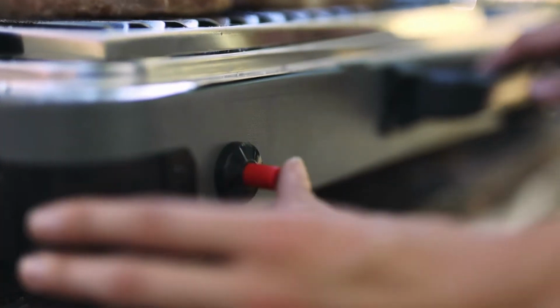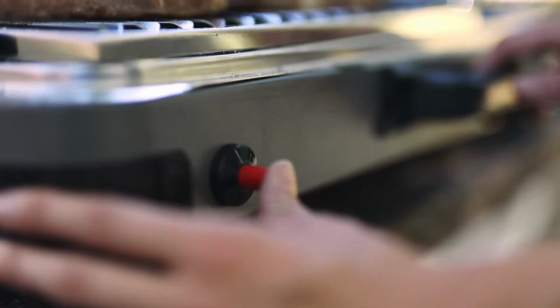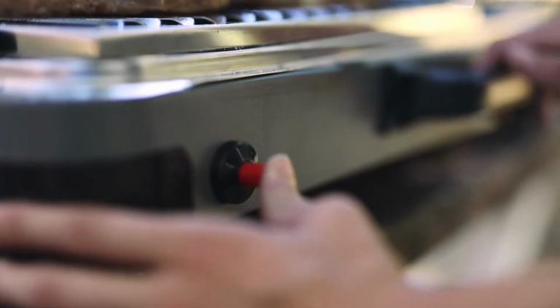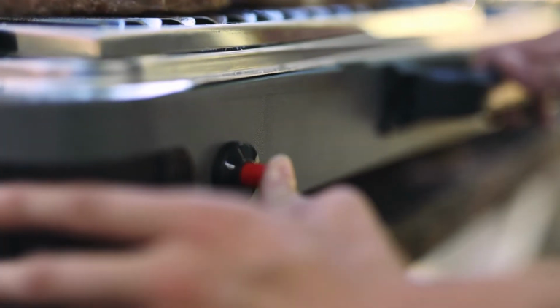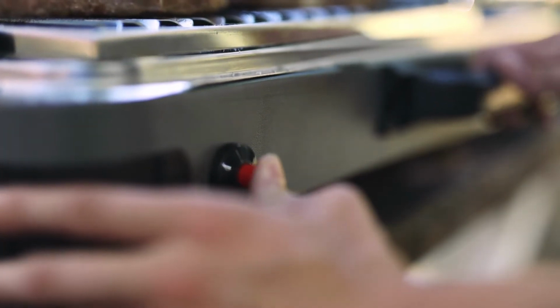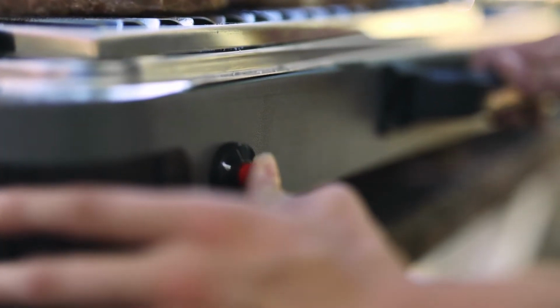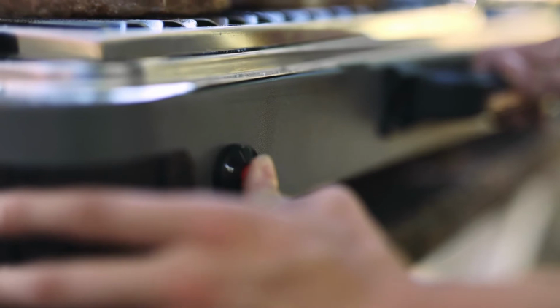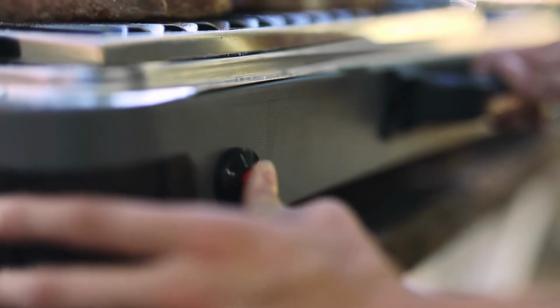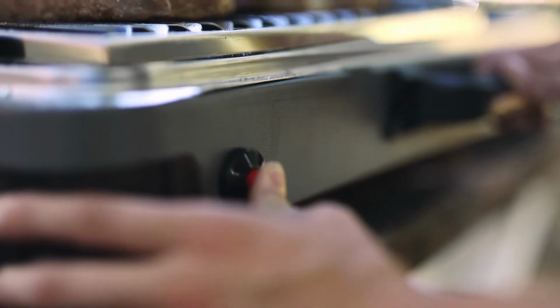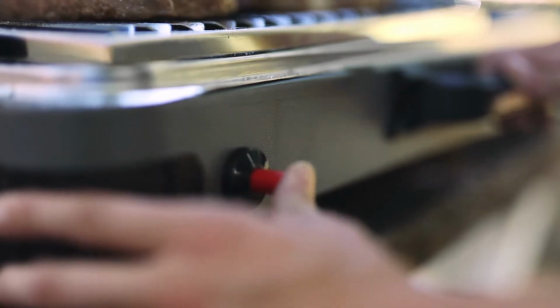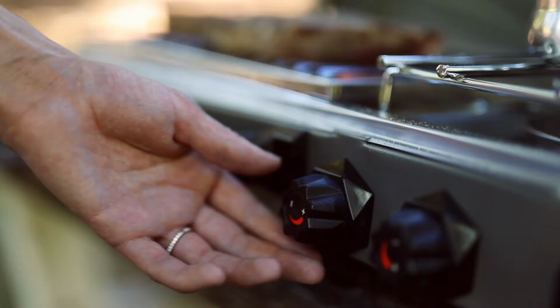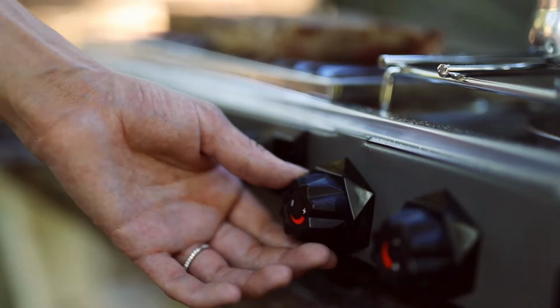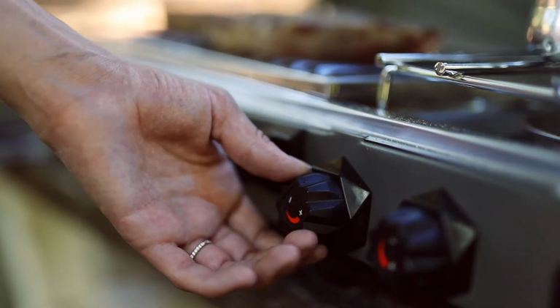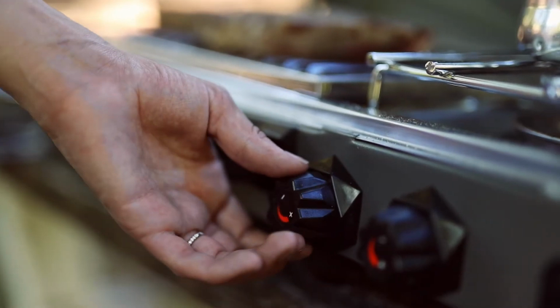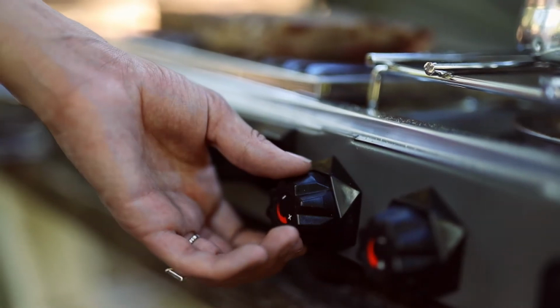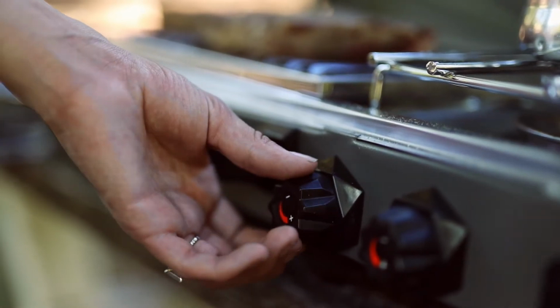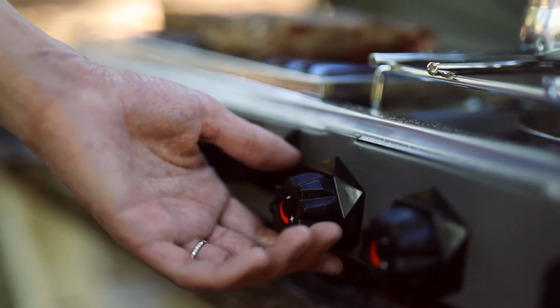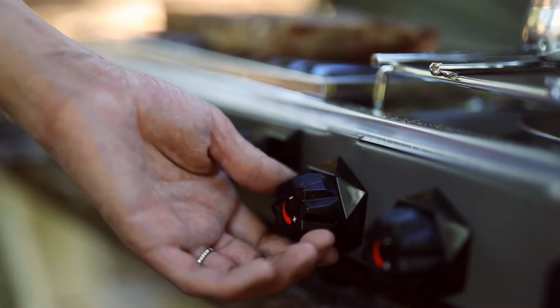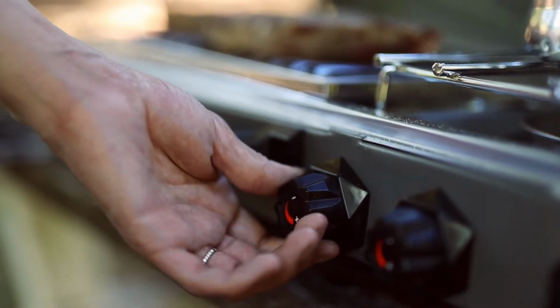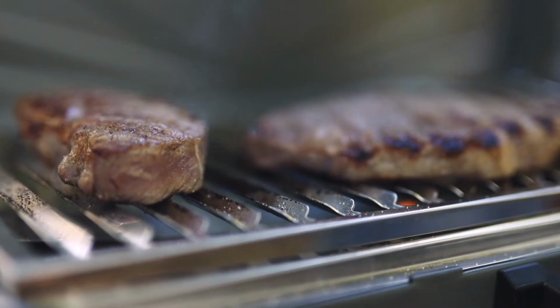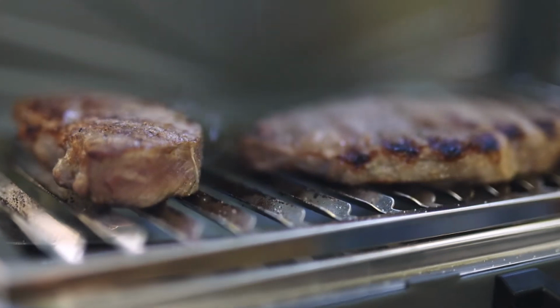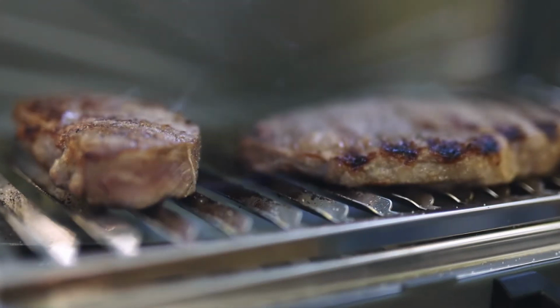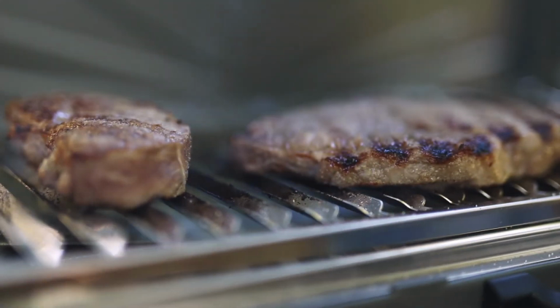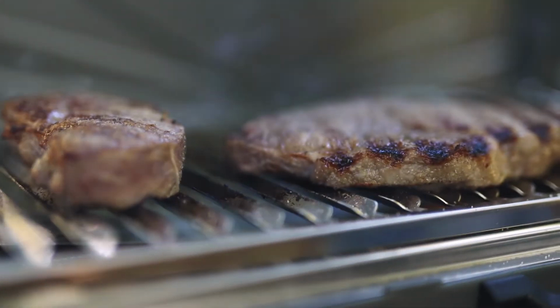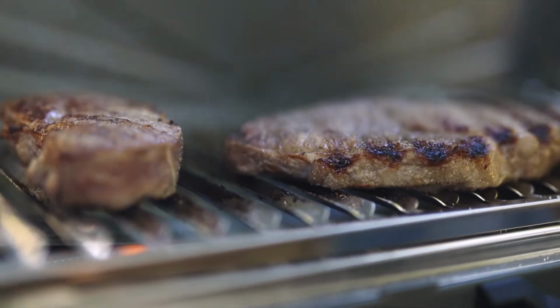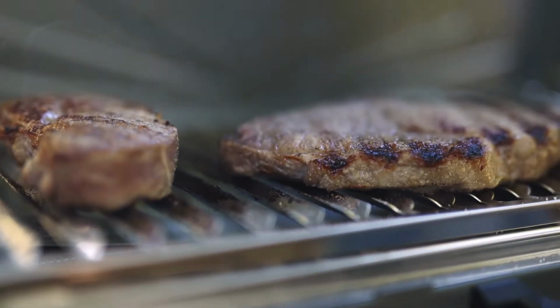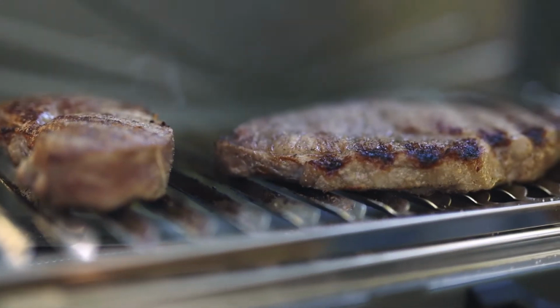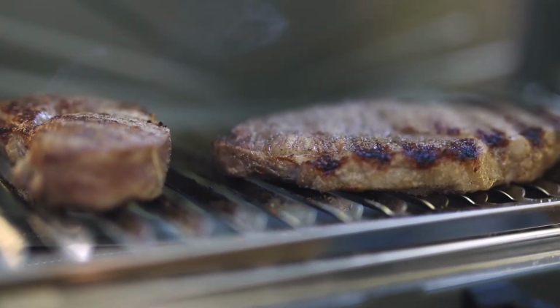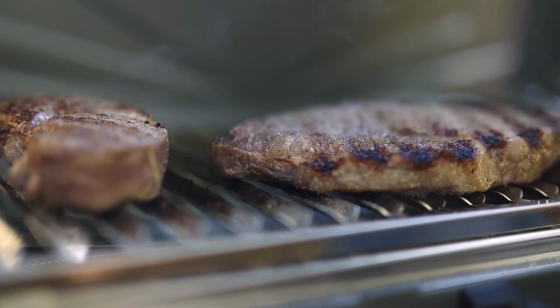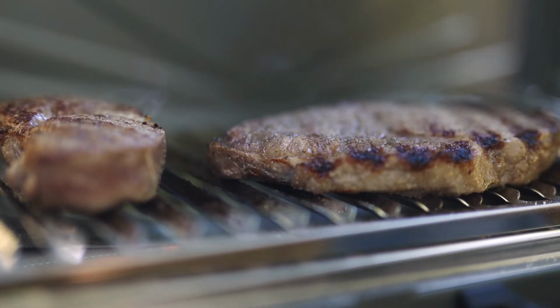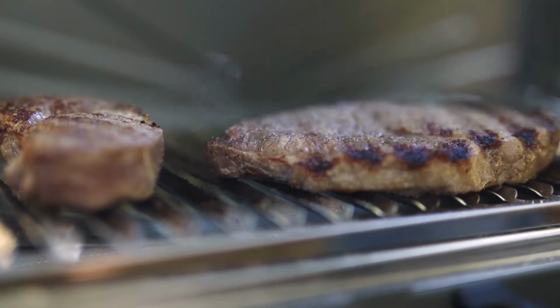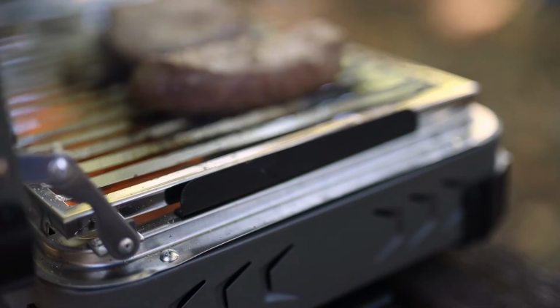Both burners feature a piezo igniter for matchless lighting. Each burner is controlled separately, so you can simmer sauce while grilling up a perfect burger.